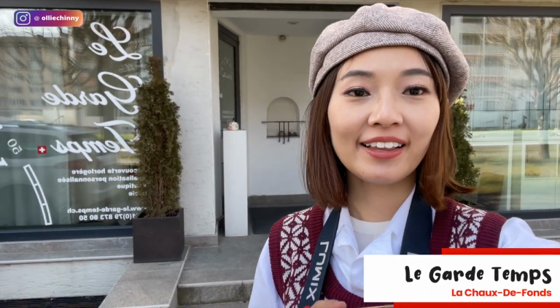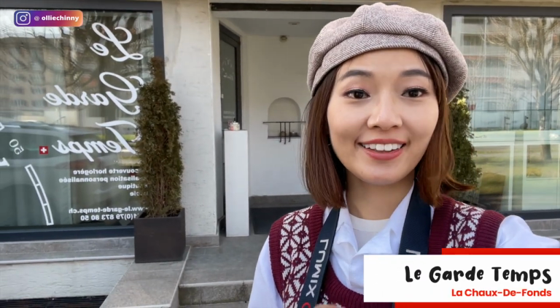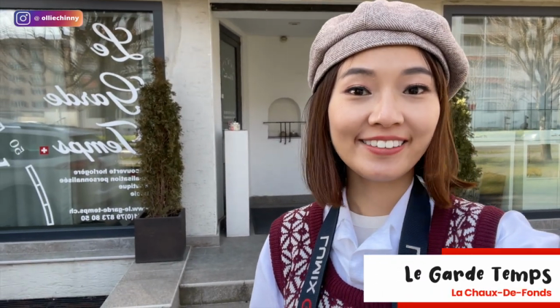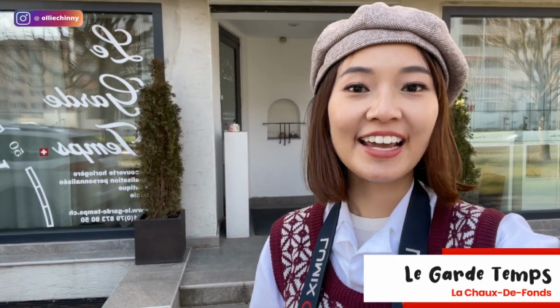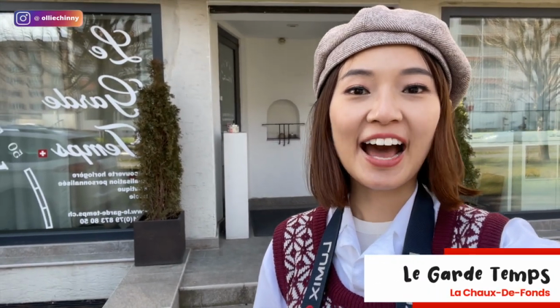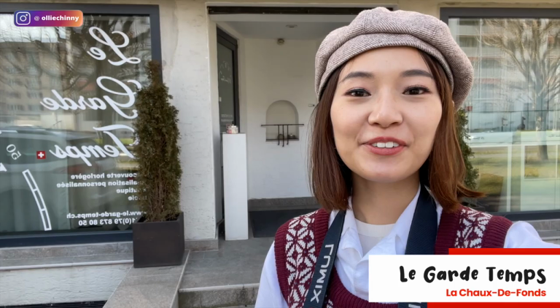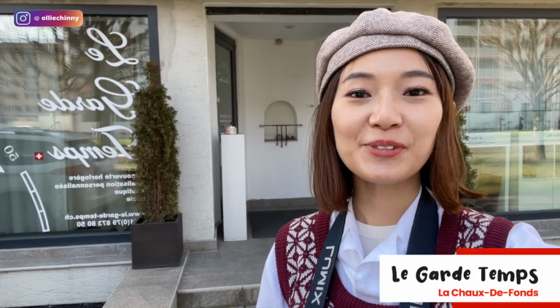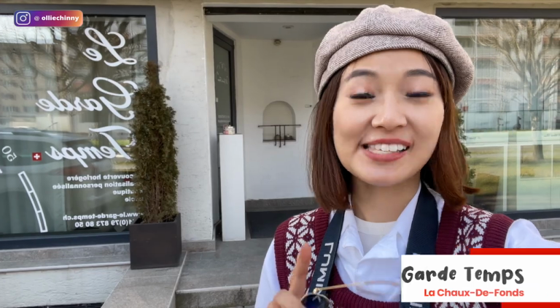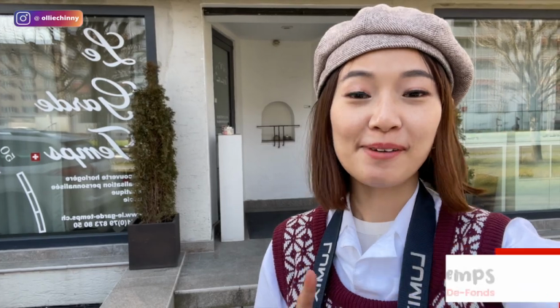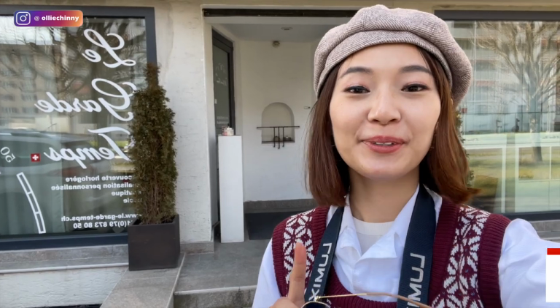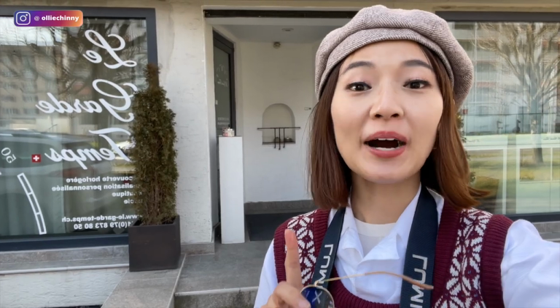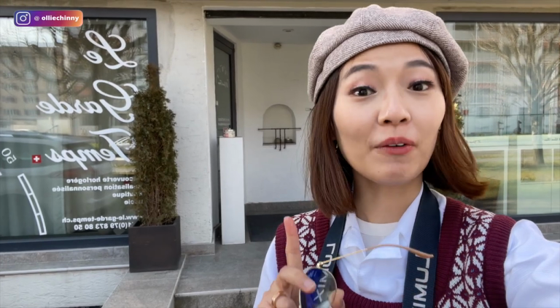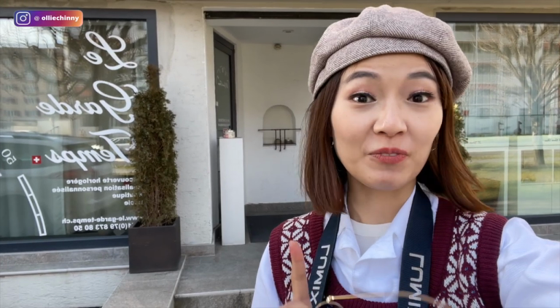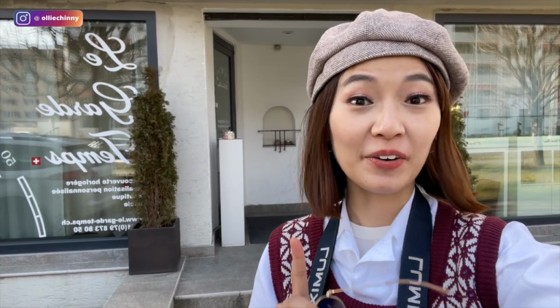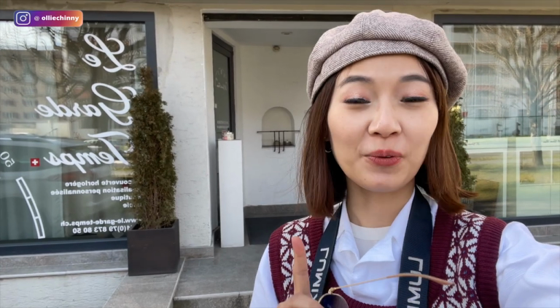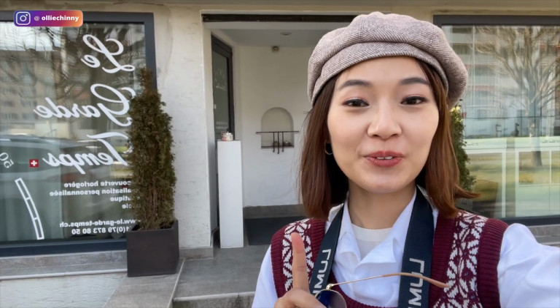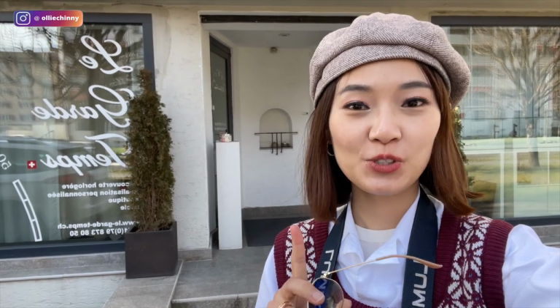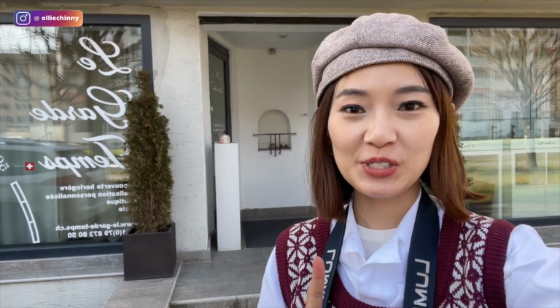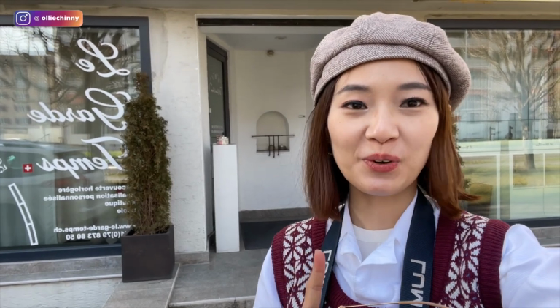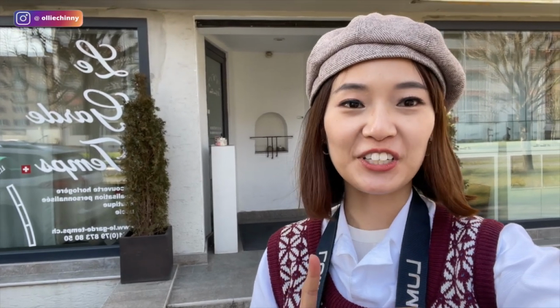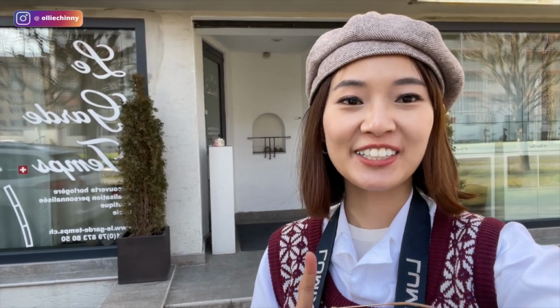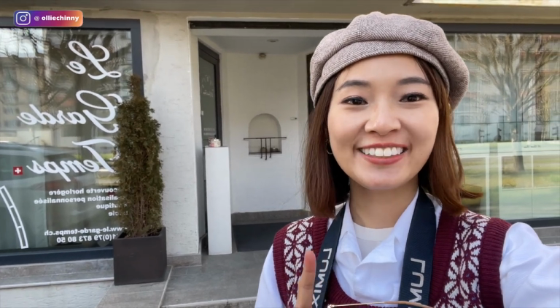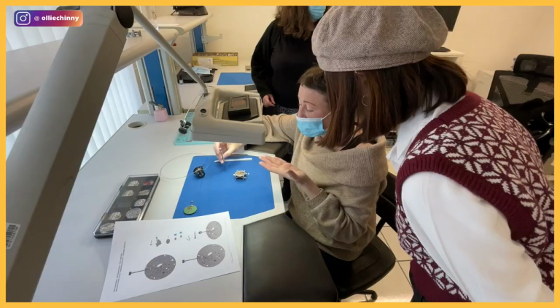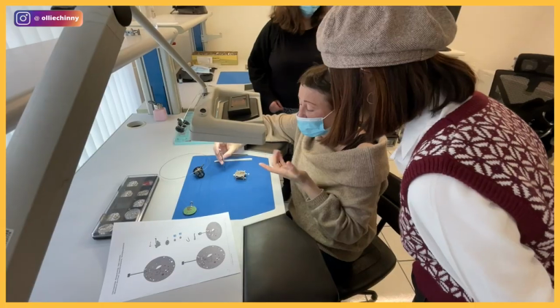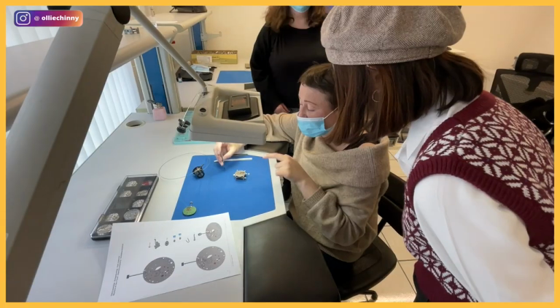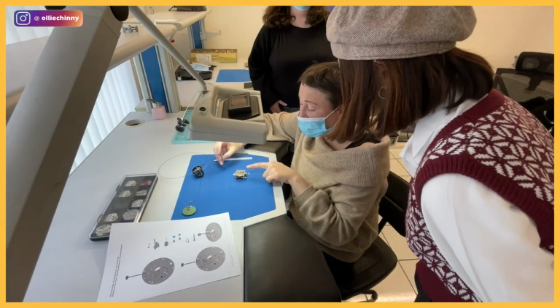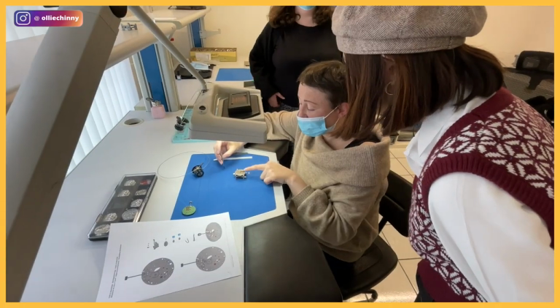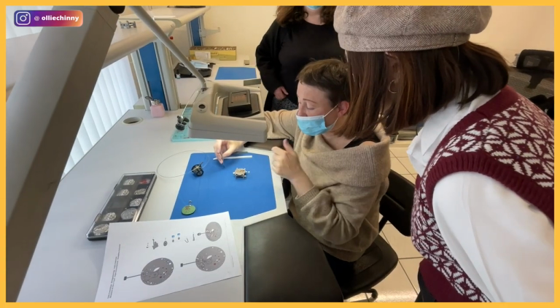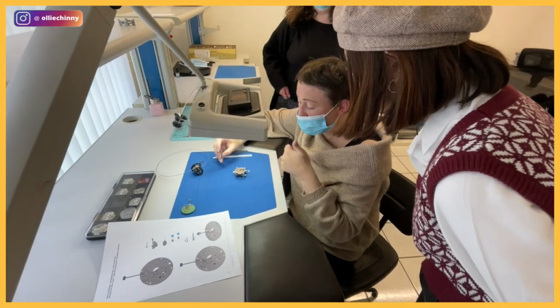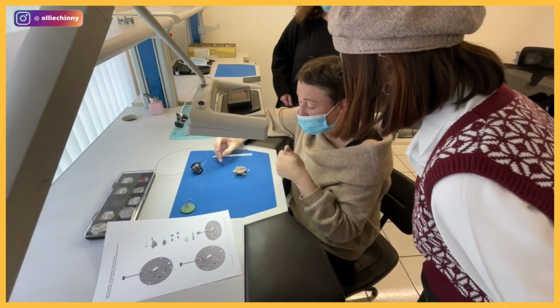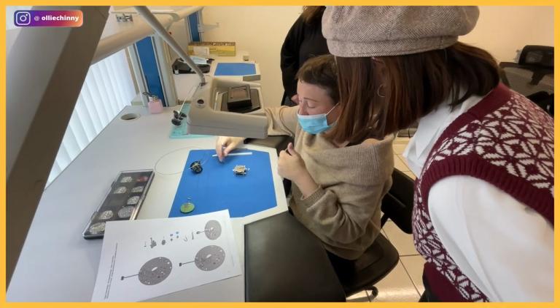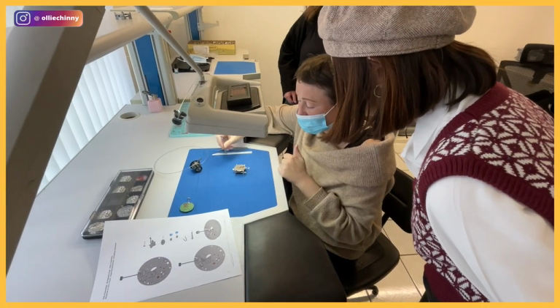Here at Legato watch atelier, we're going to be learning how to assemble our very own Swiss watch.